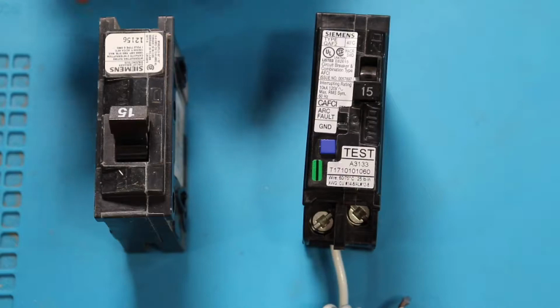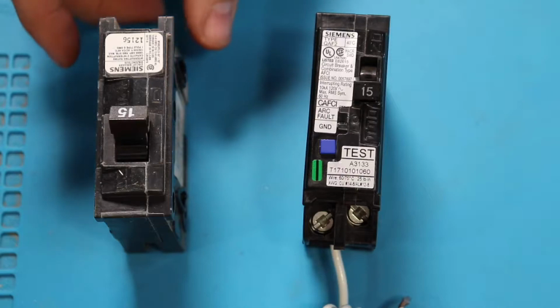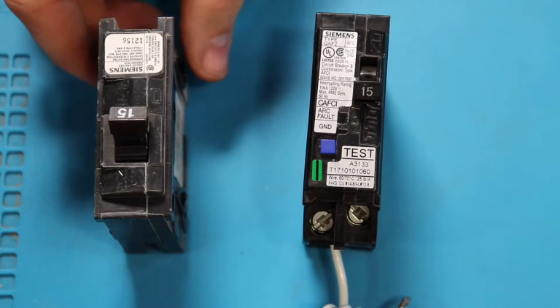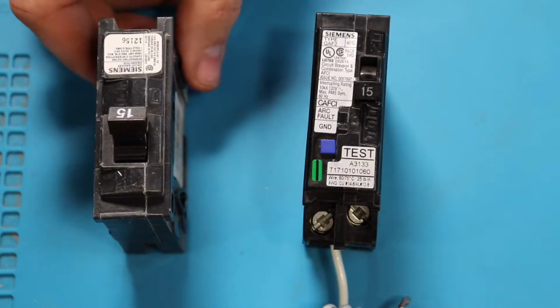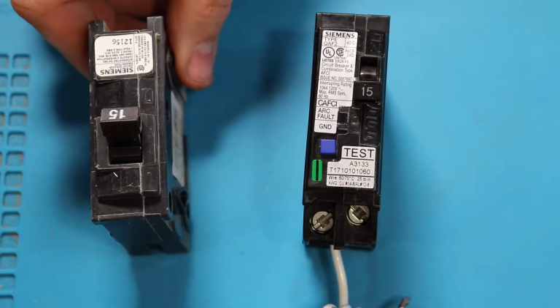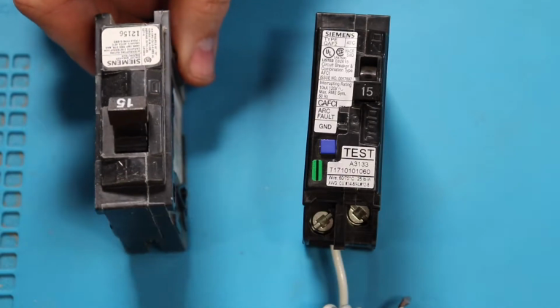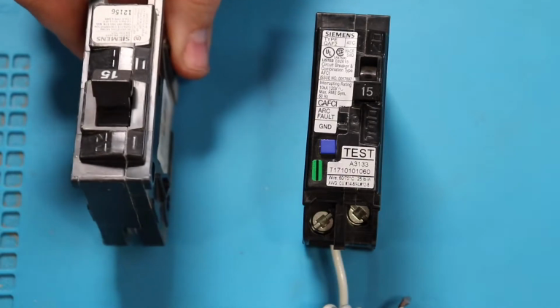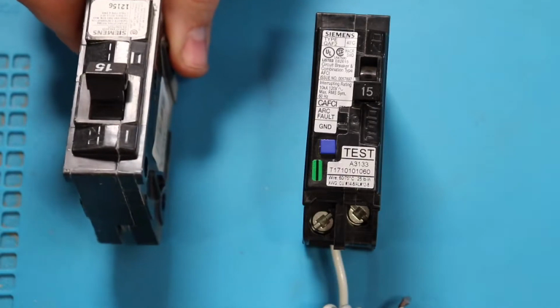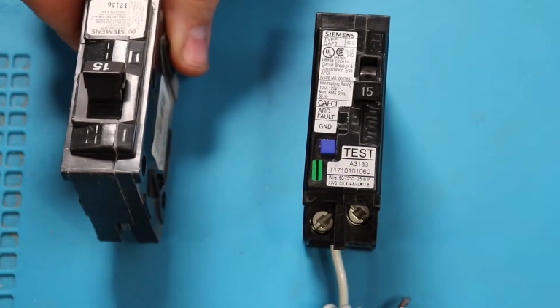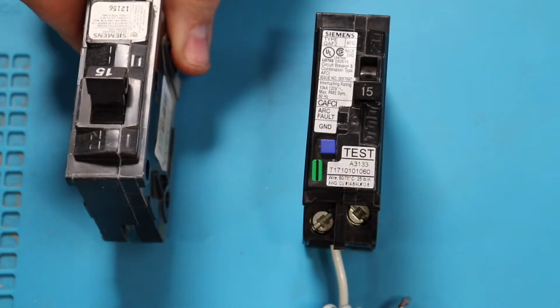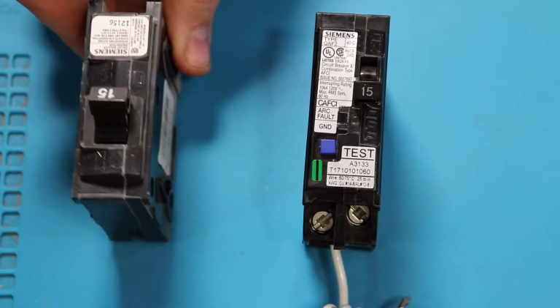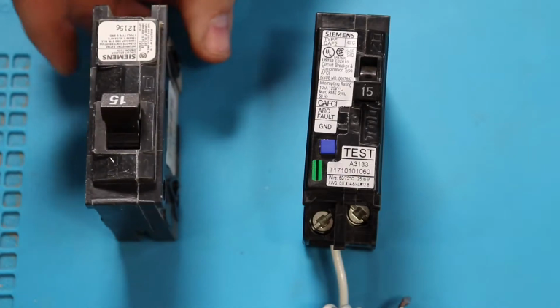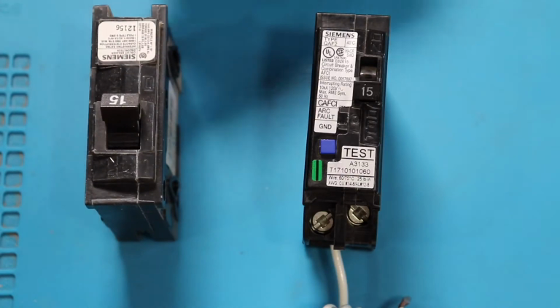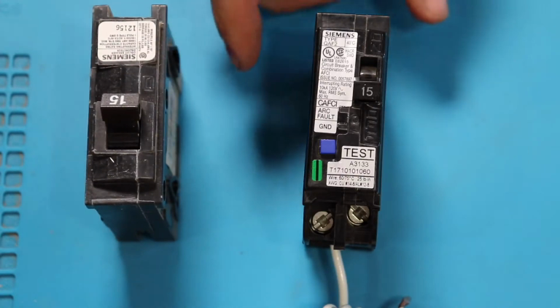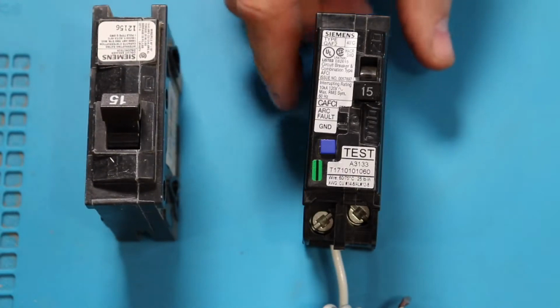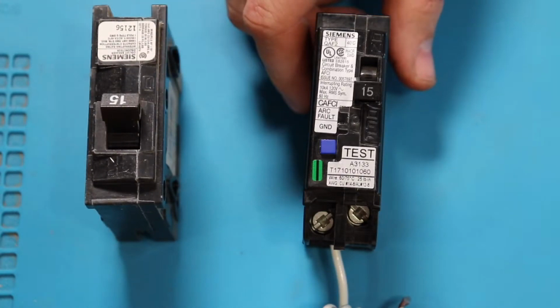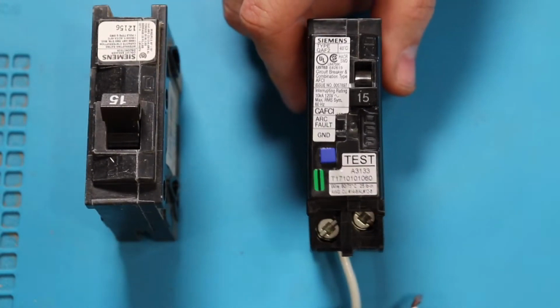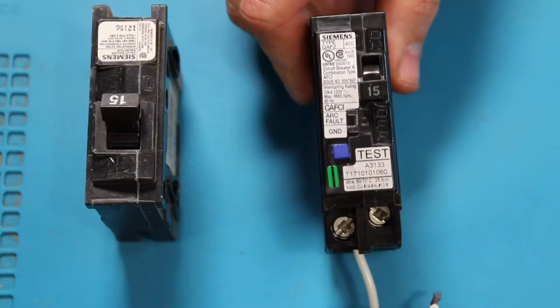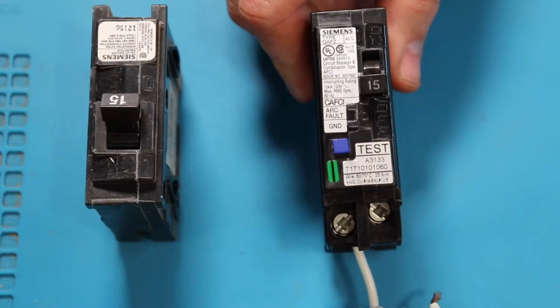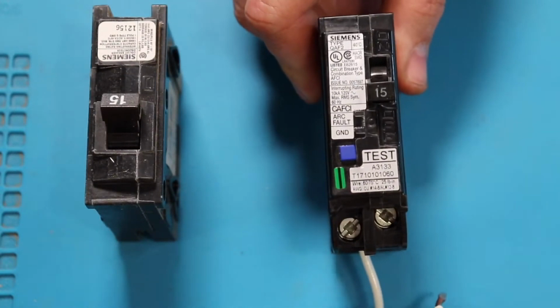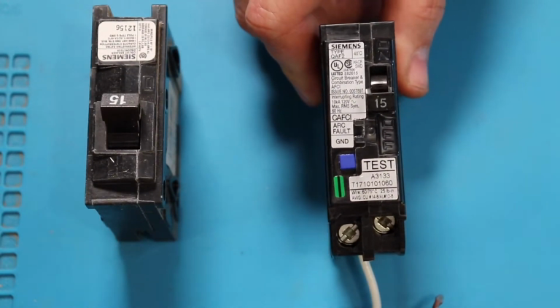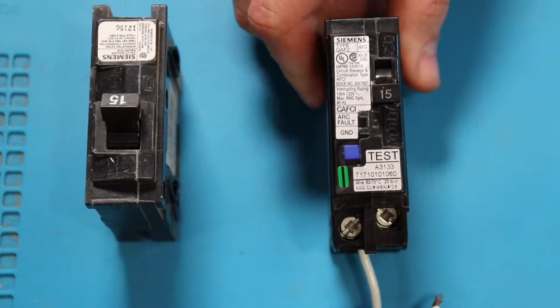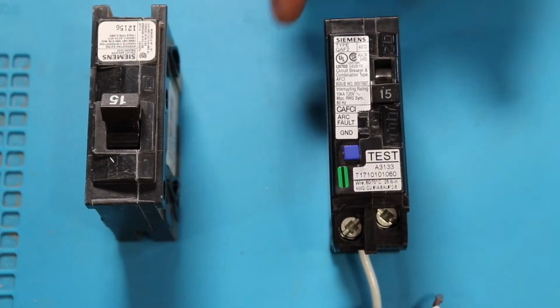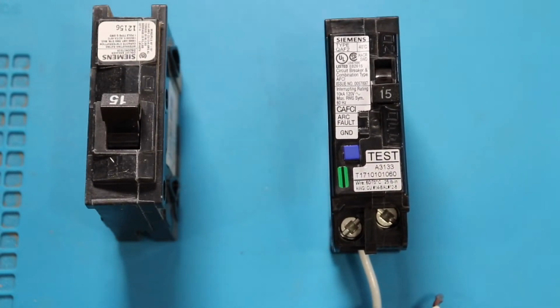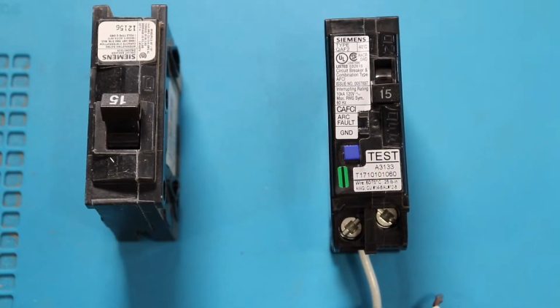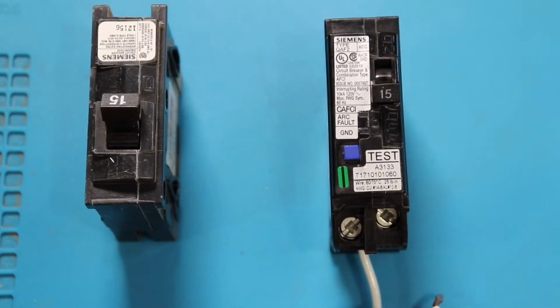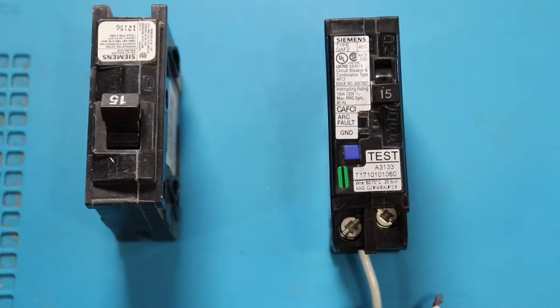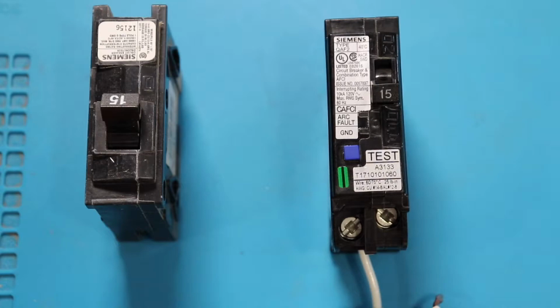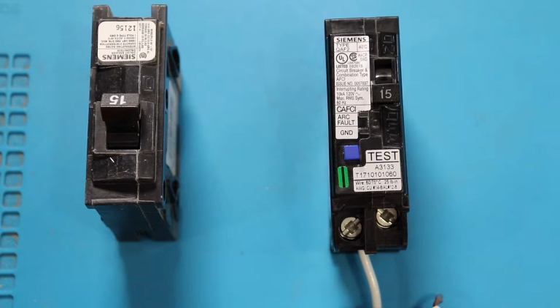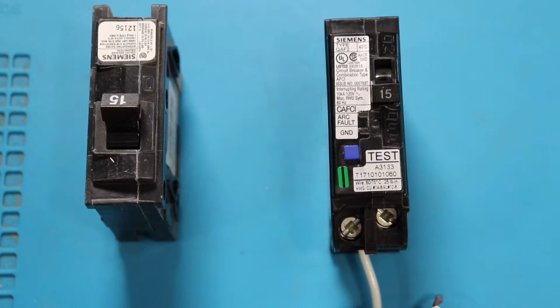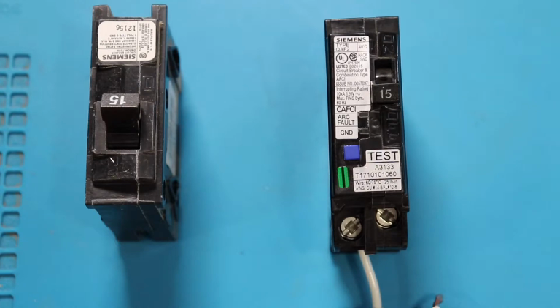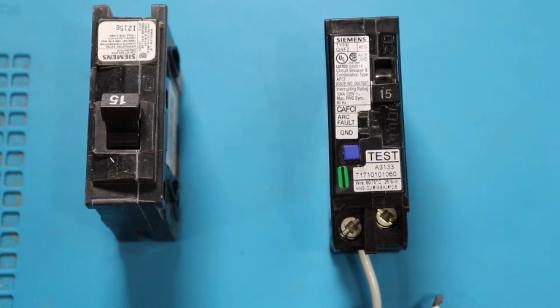Here on the left we have our standard 15 amp breaker and on the right we have our arc fault breaker that we're going to be changing it to.